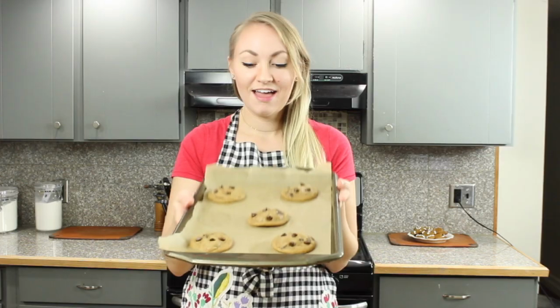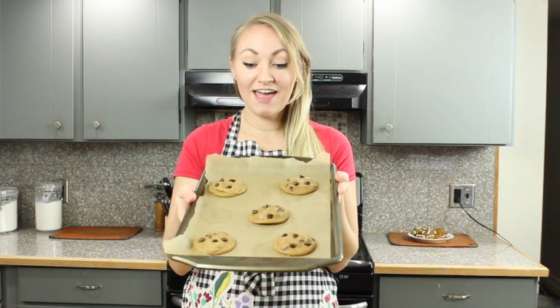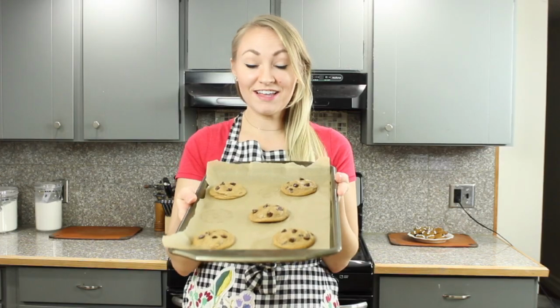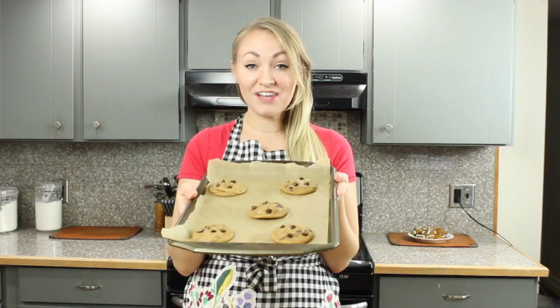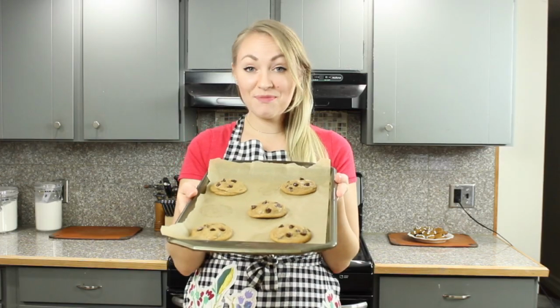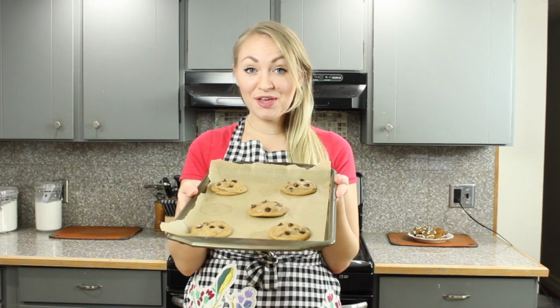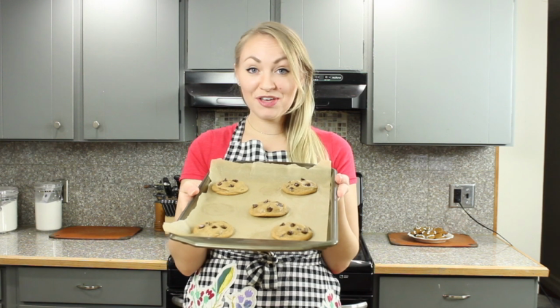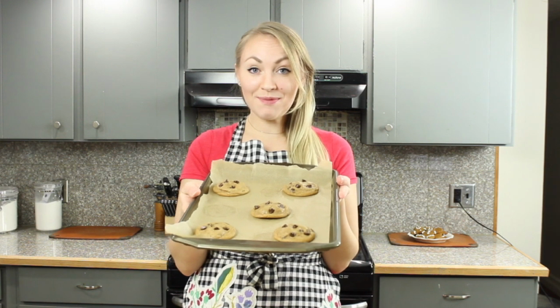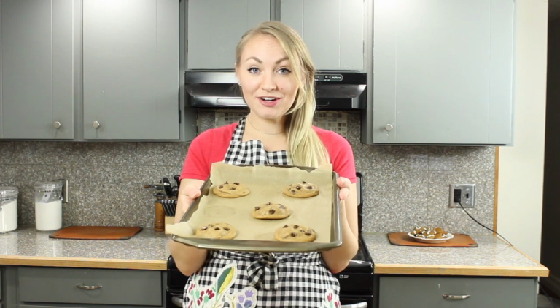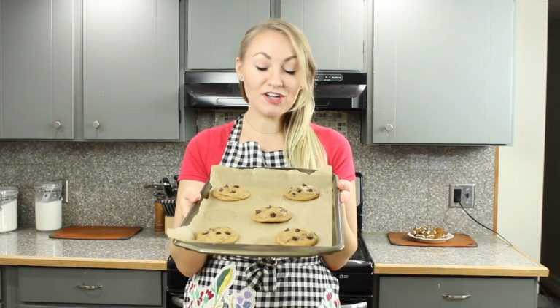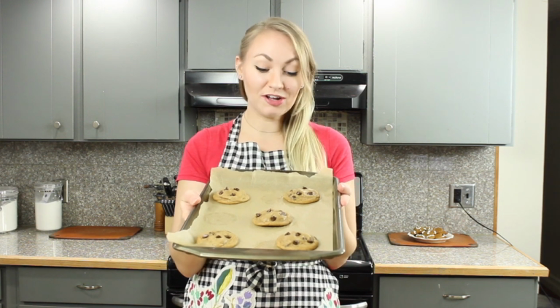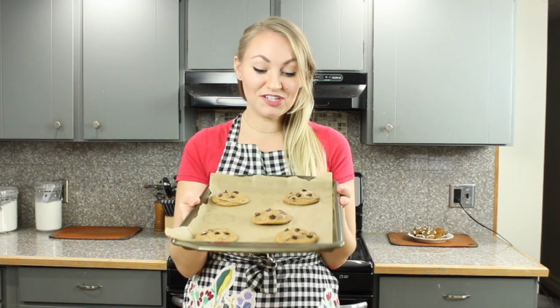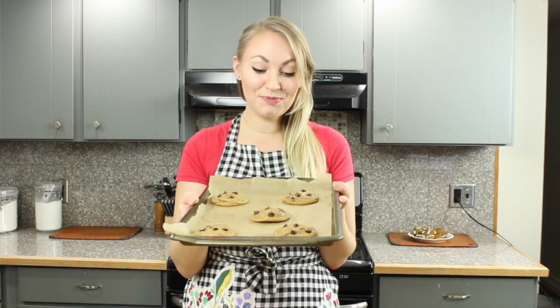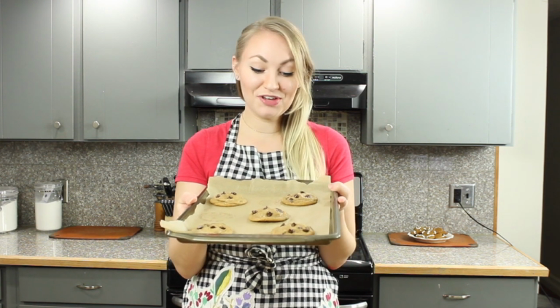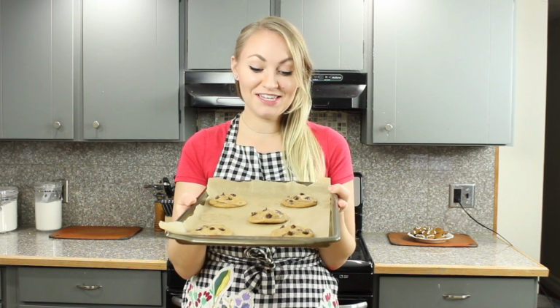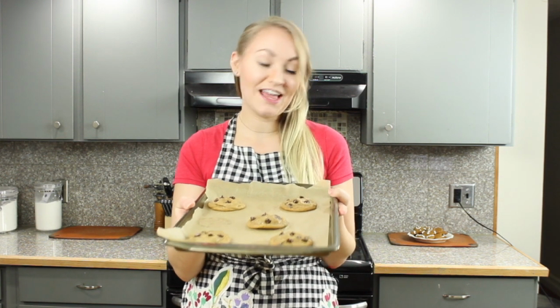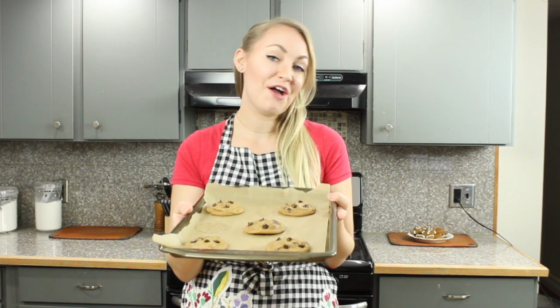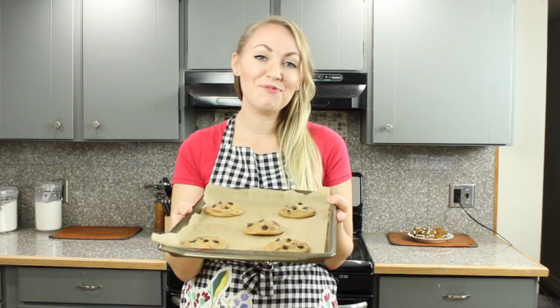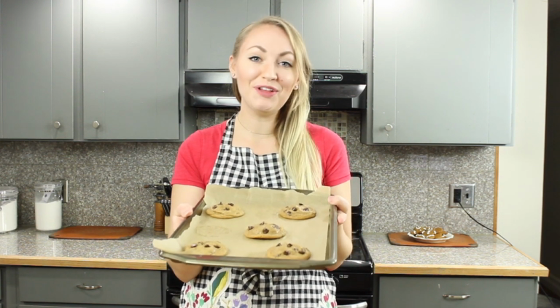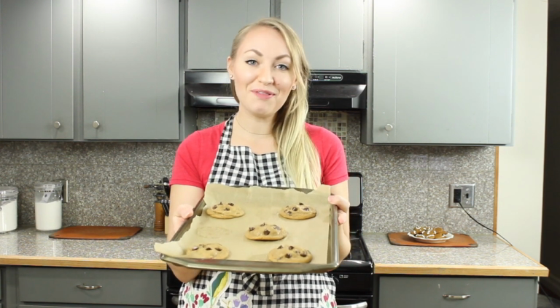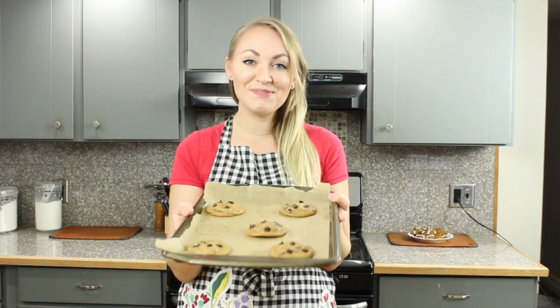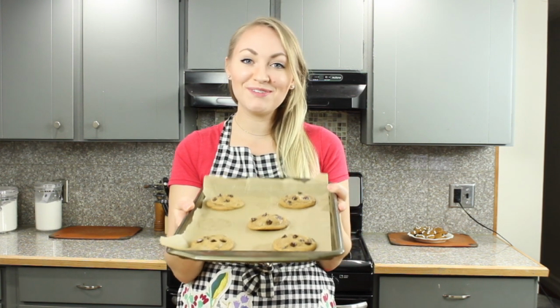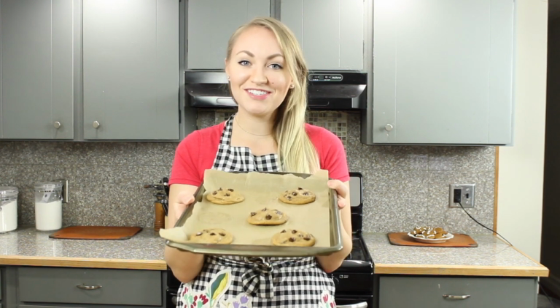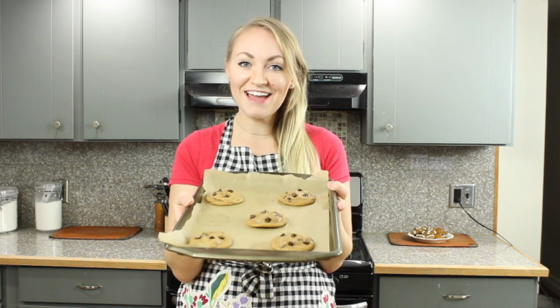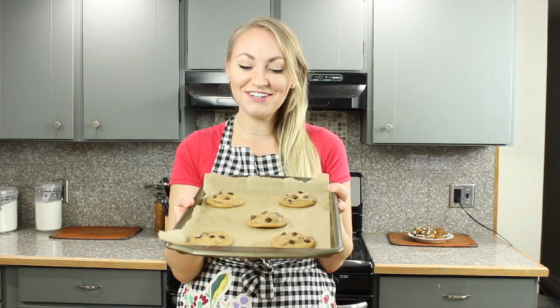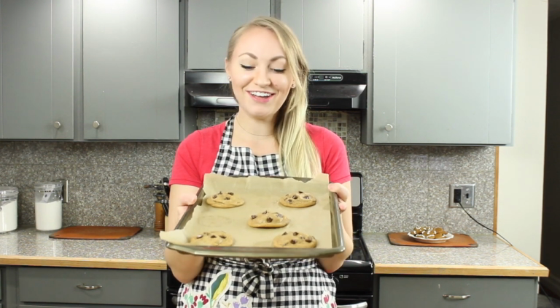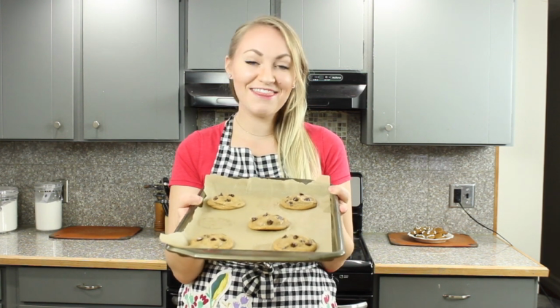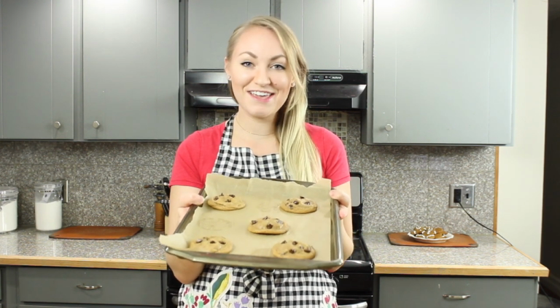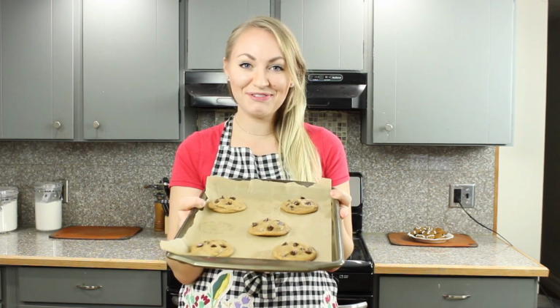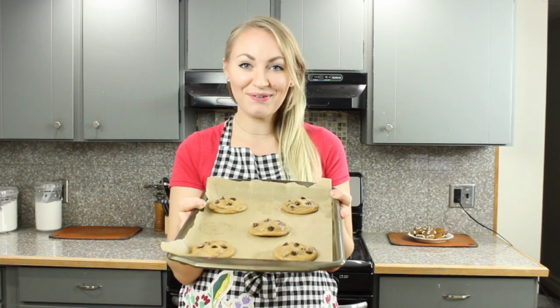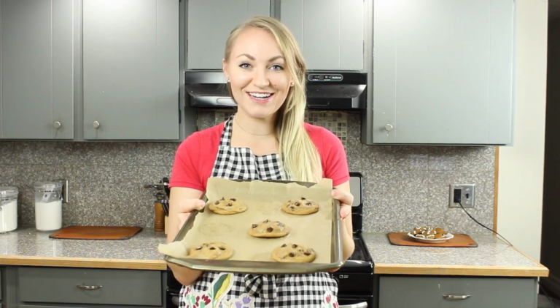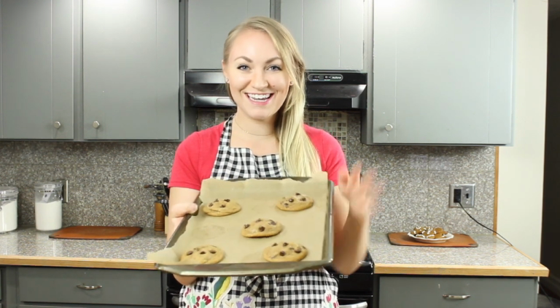And that's how you make cookie butter chocolate chip cookies. I hope you love them as much as I do, and thank you for watching.